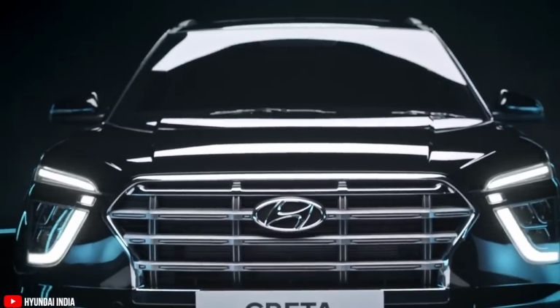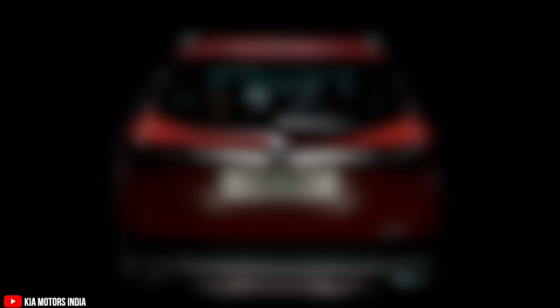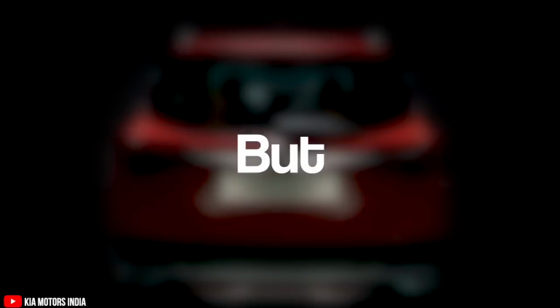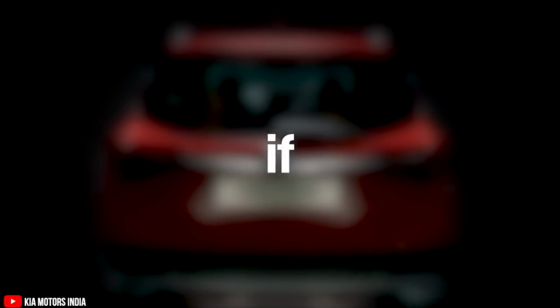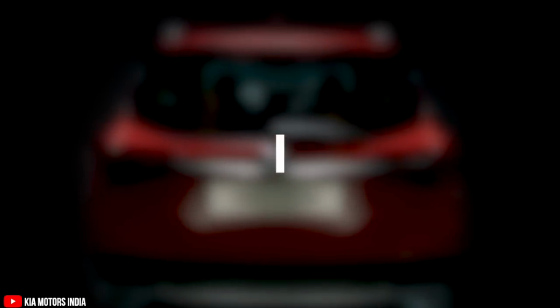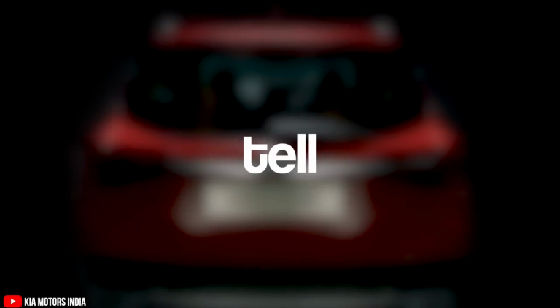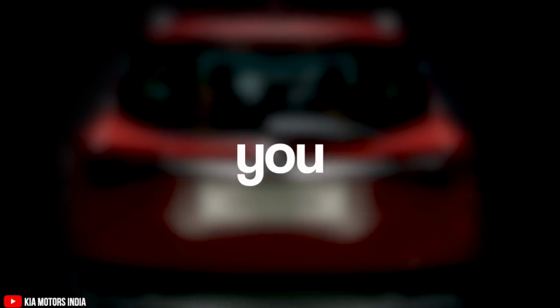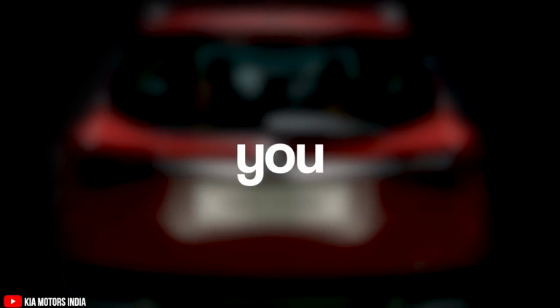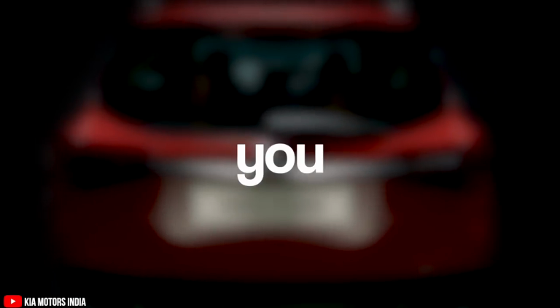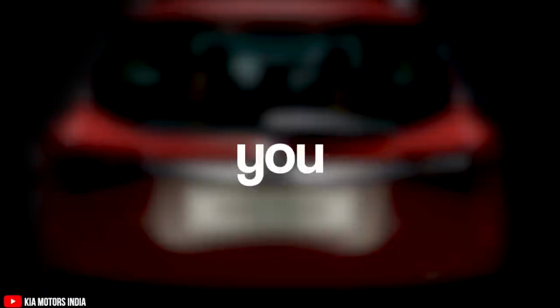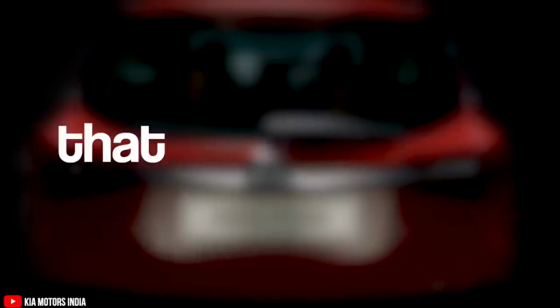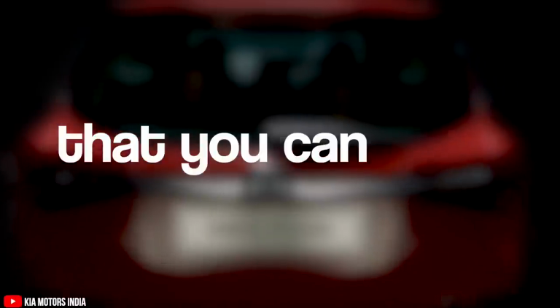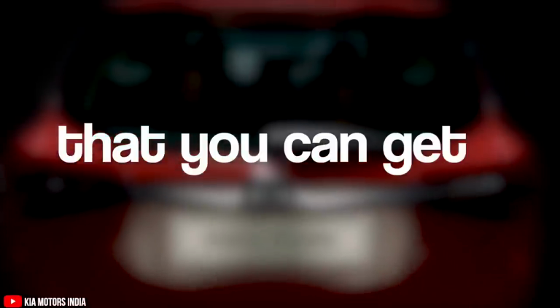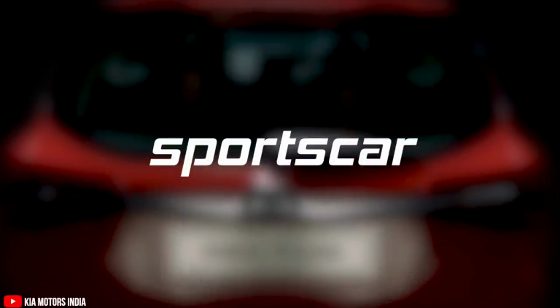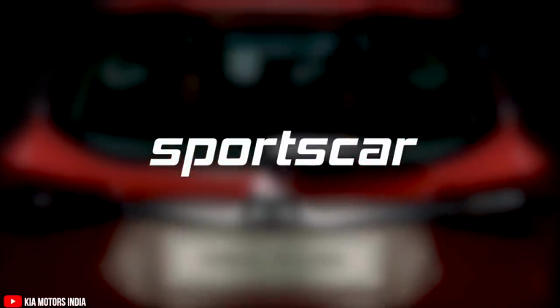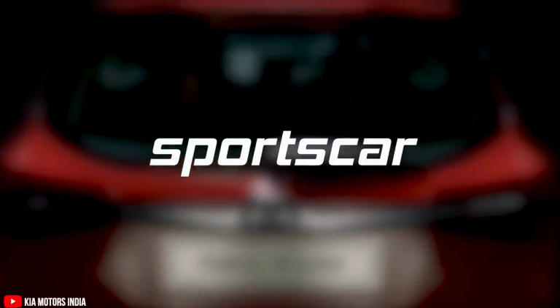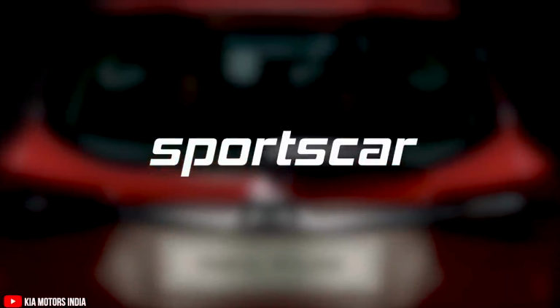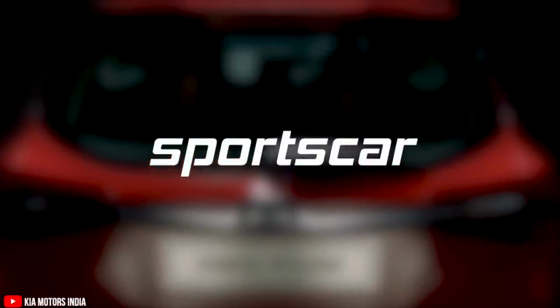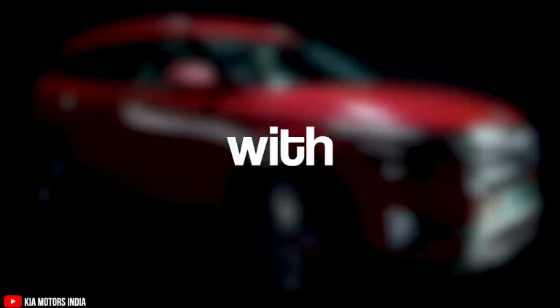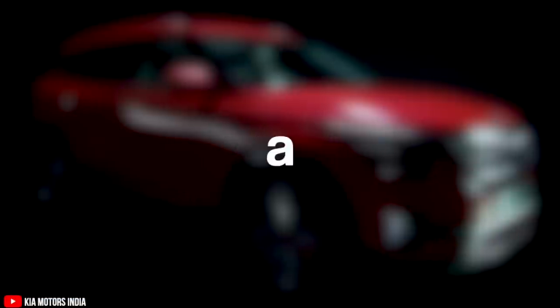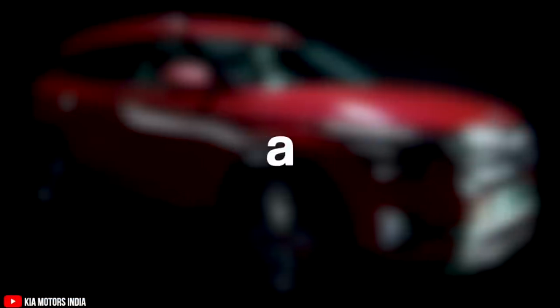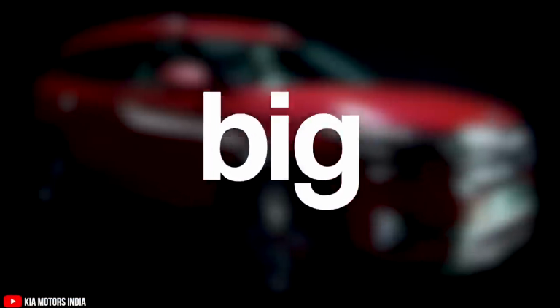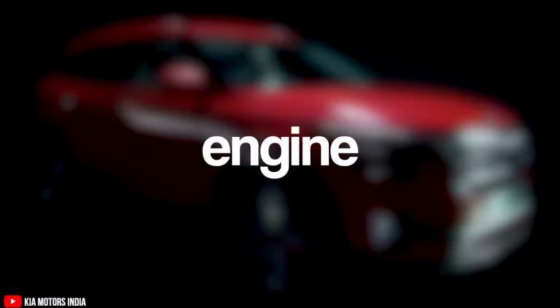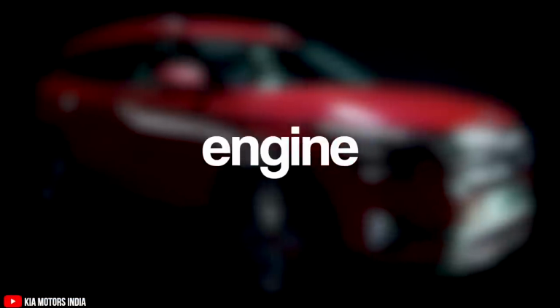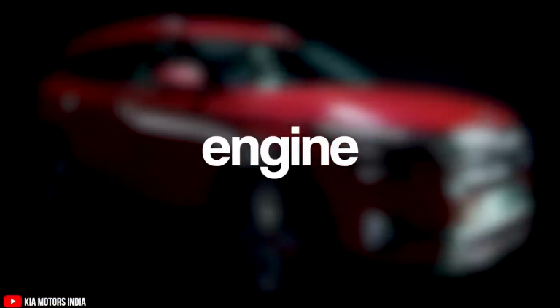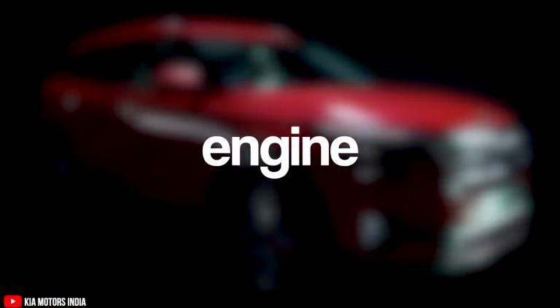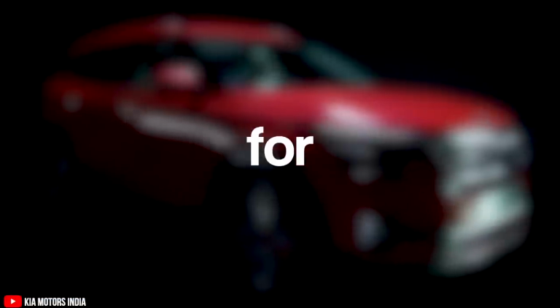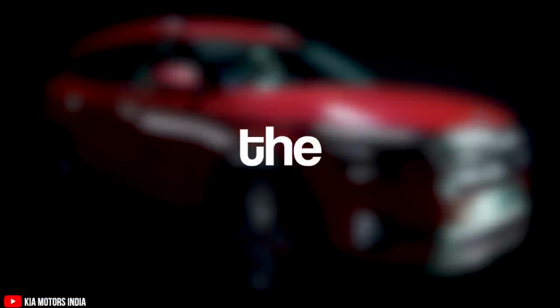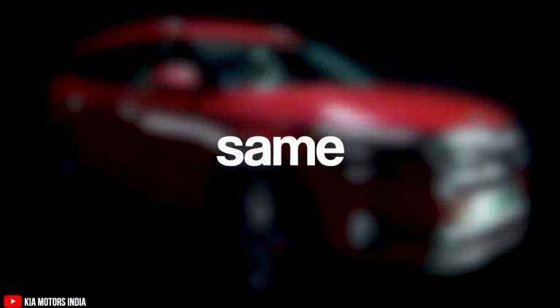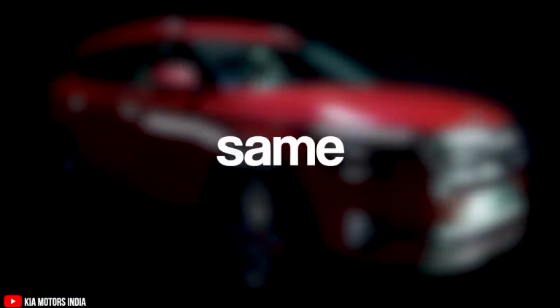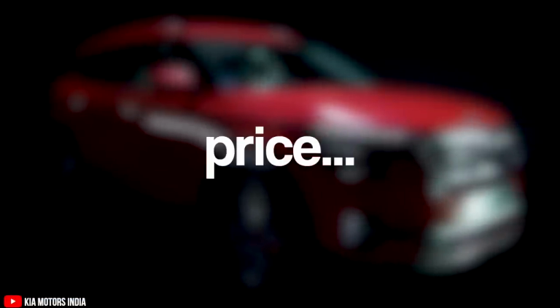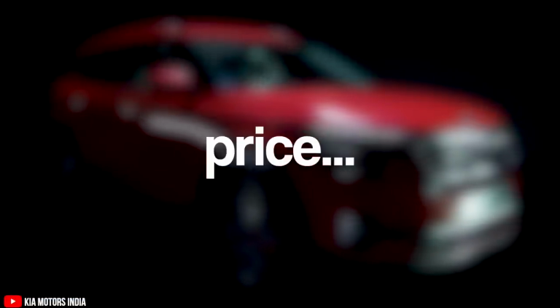But what if I tell you that you can get a sports car with a big engine for the same price?